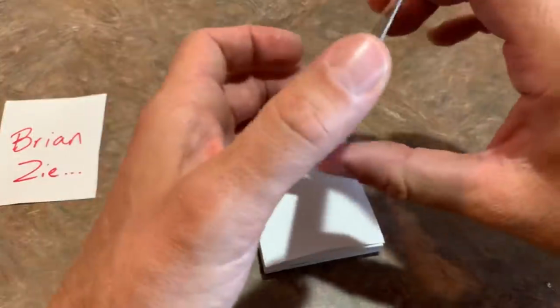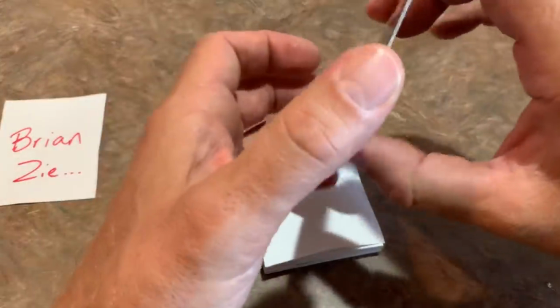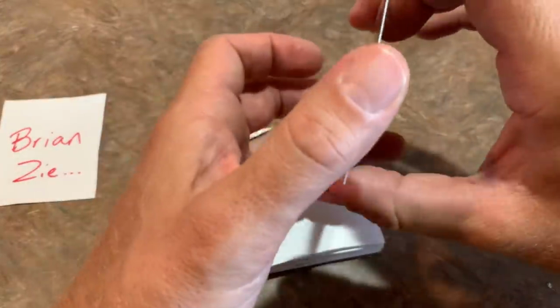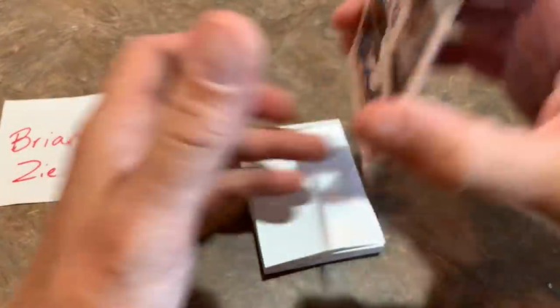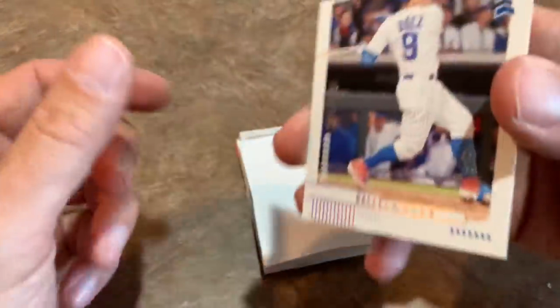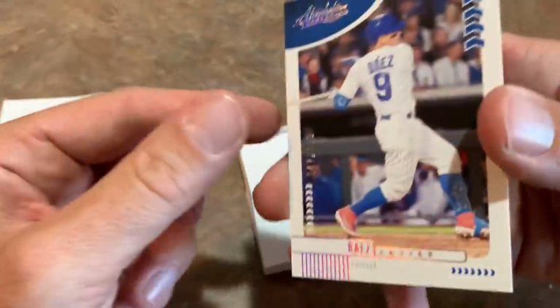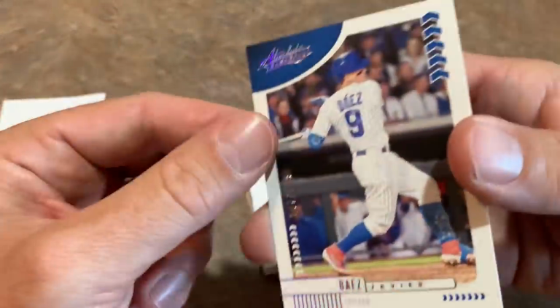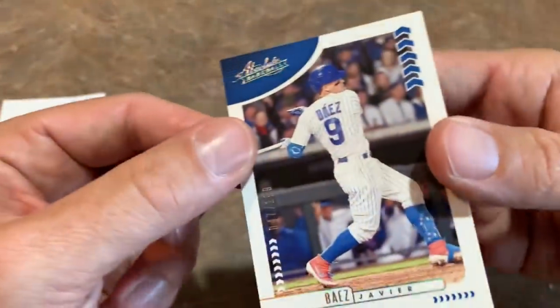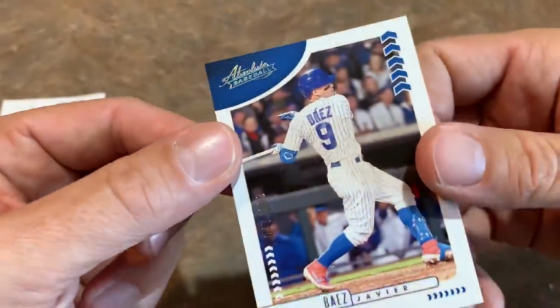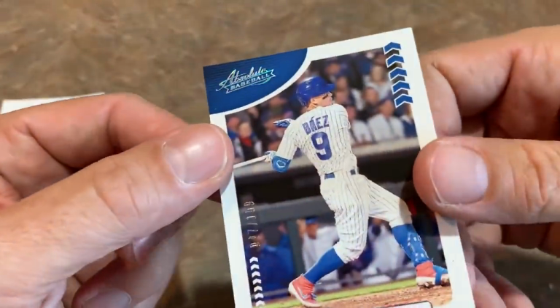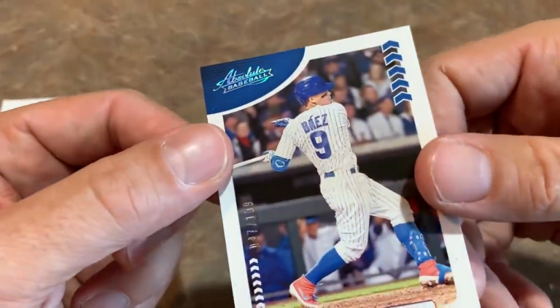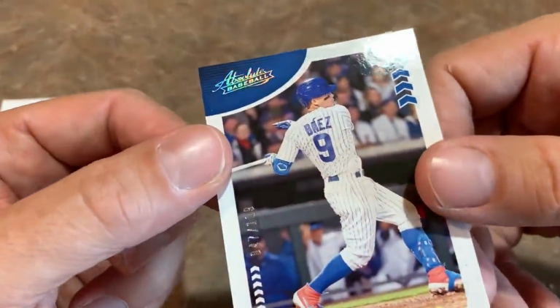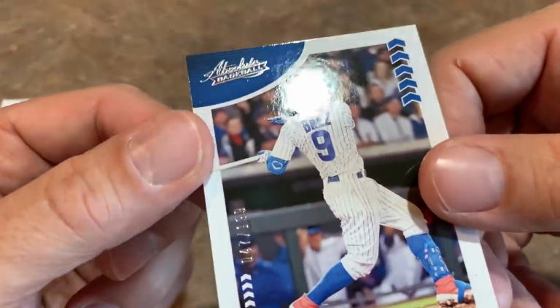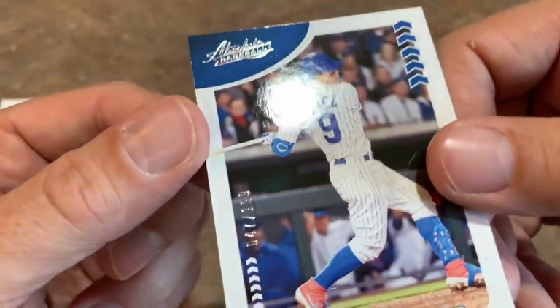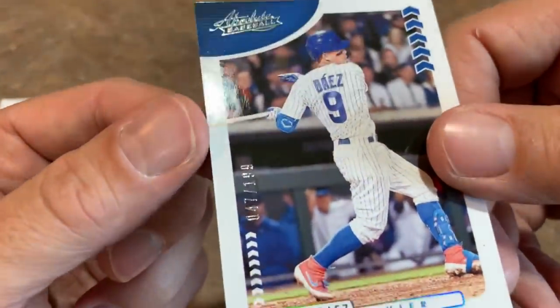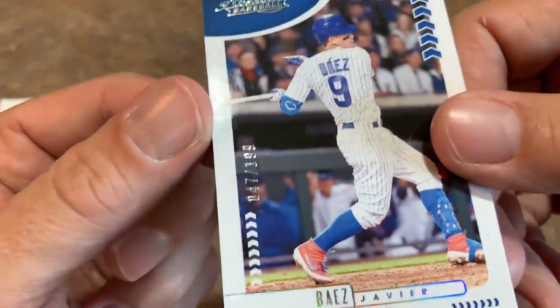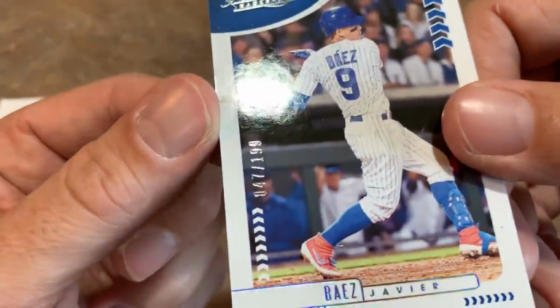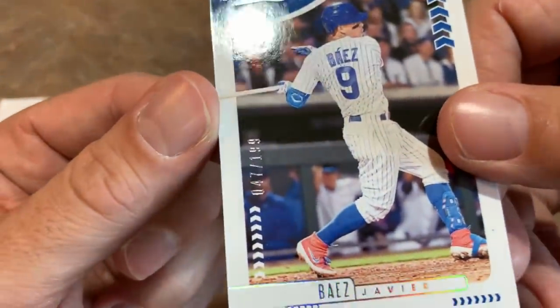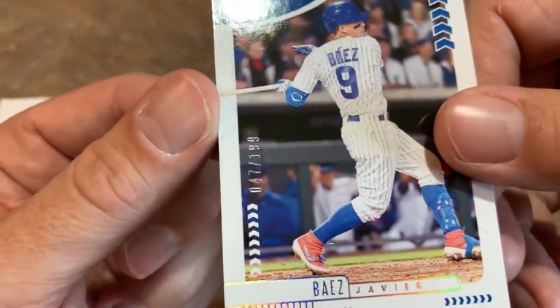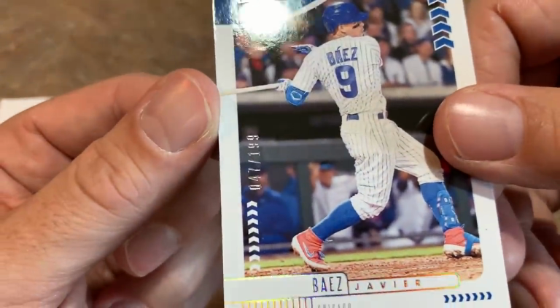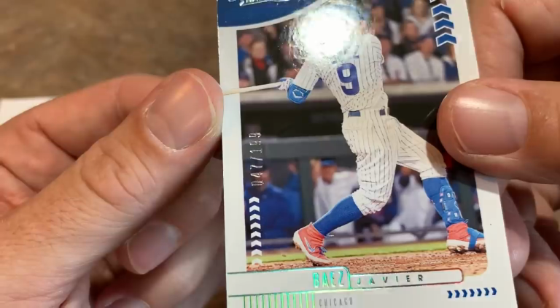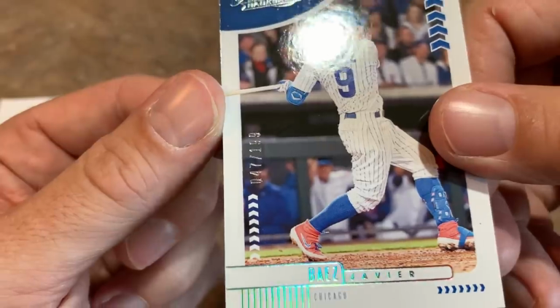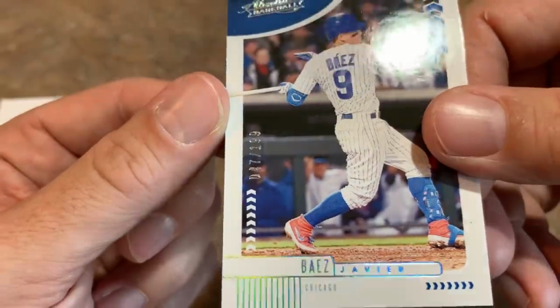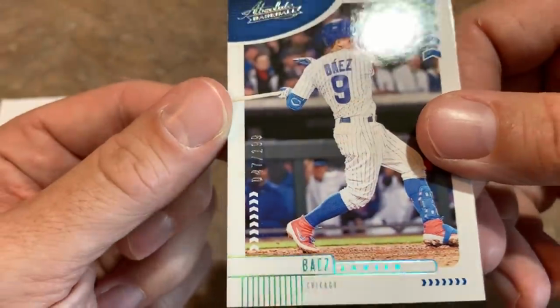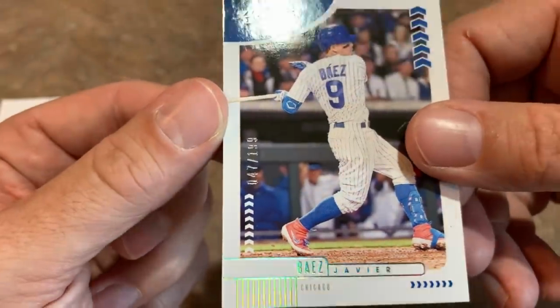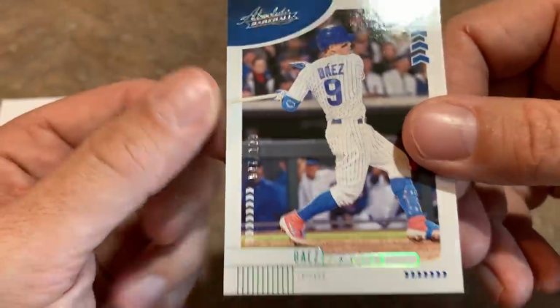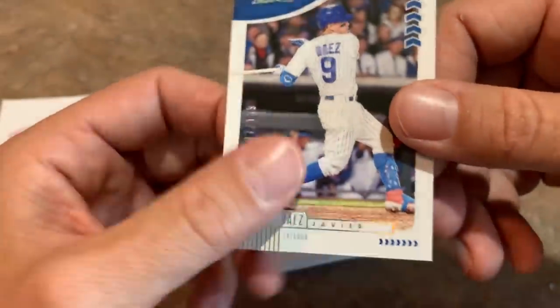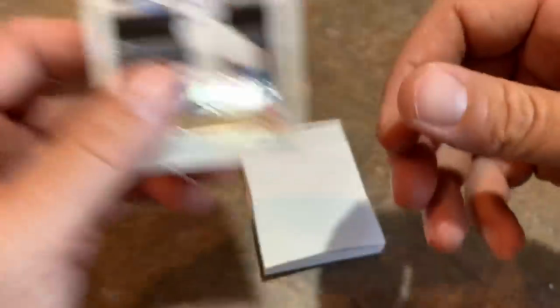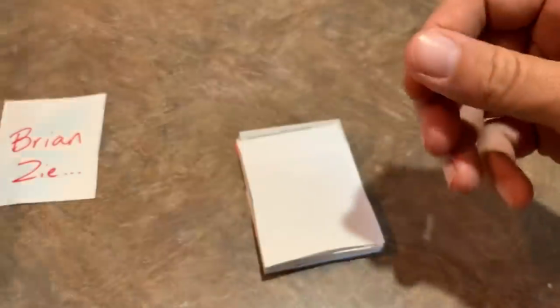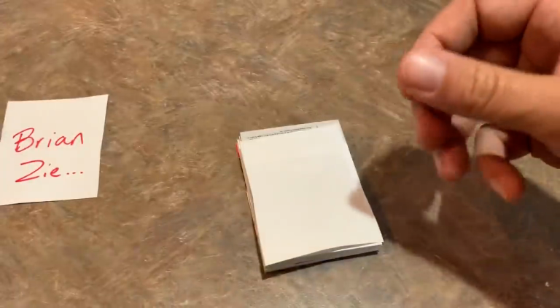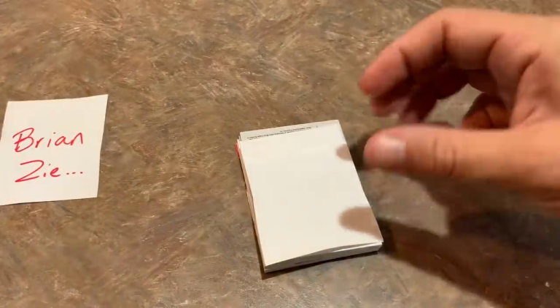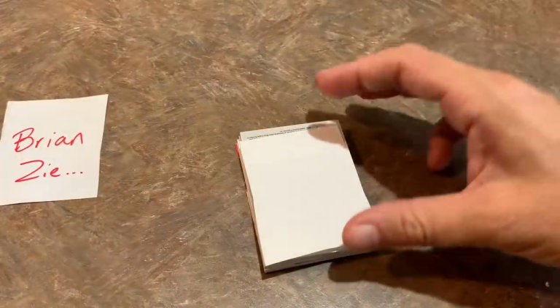We start off with a Mike Trout and Sandy Alcantara. There's the best player in baseball right there — Mike Trout, Sandy Alcantara. We have Ketel Marte, who had a great season last year, and a Babe Ruth. Like that one a lot. Now it's time to get the spacers ready — here come the hits. The last base card before the hits is actually numbered out of 199 — Javi Baez.